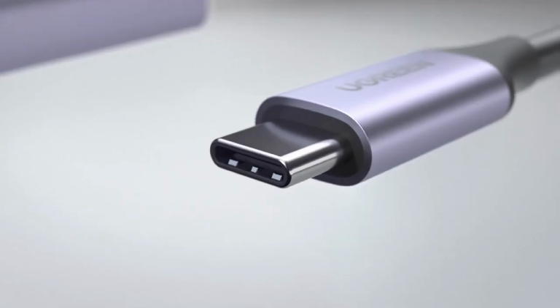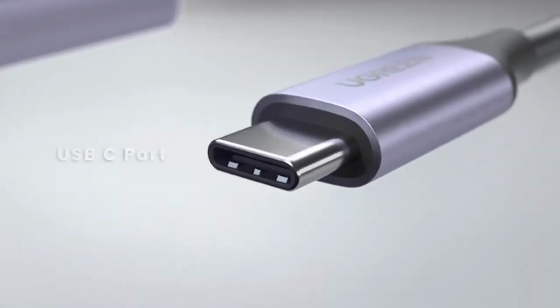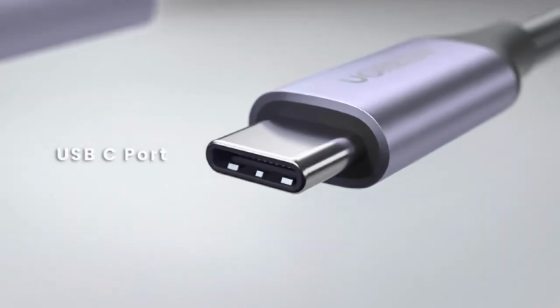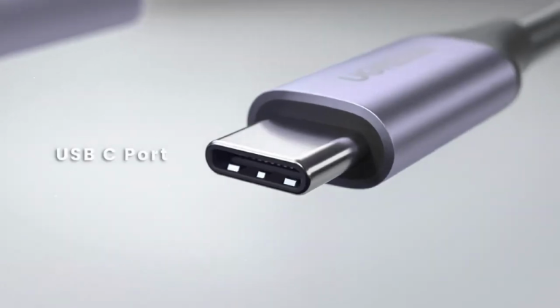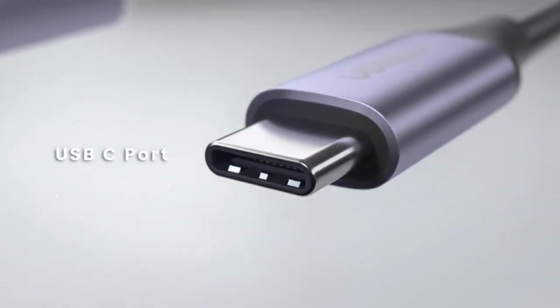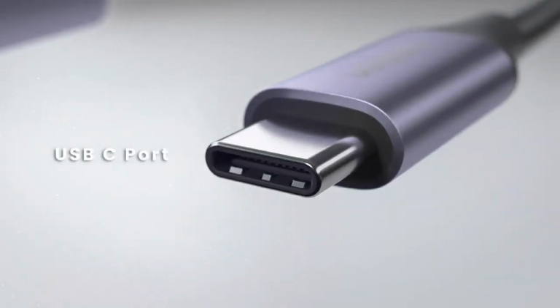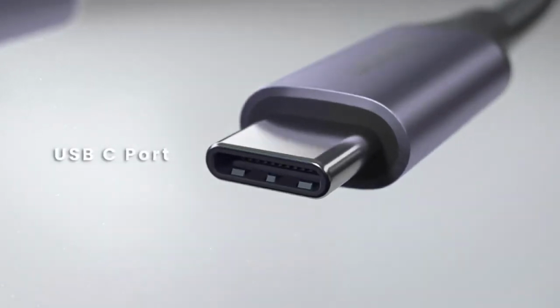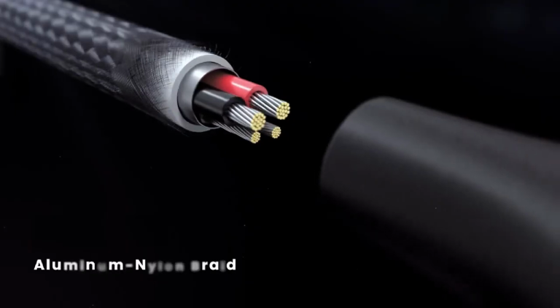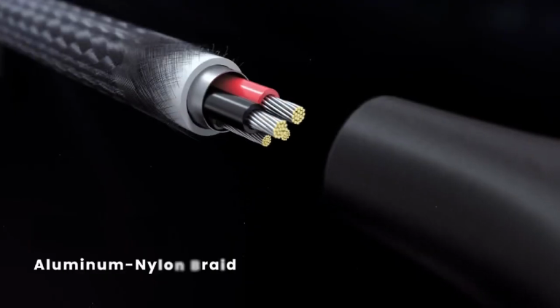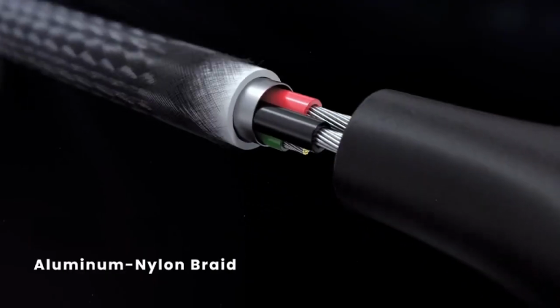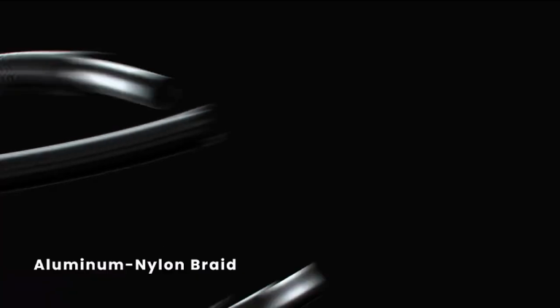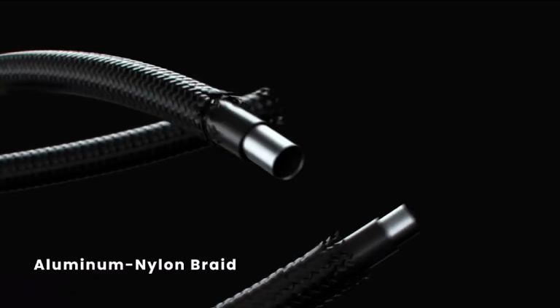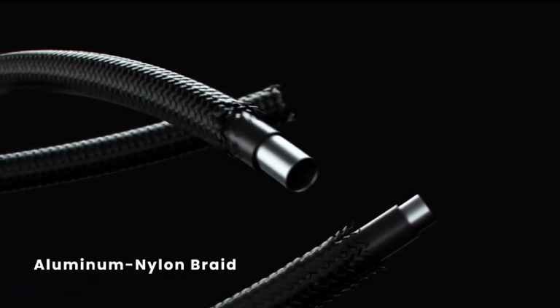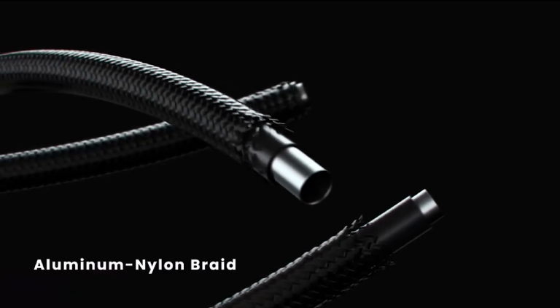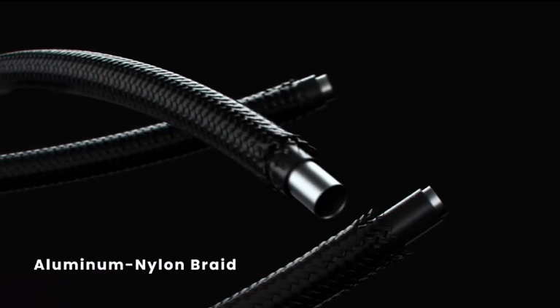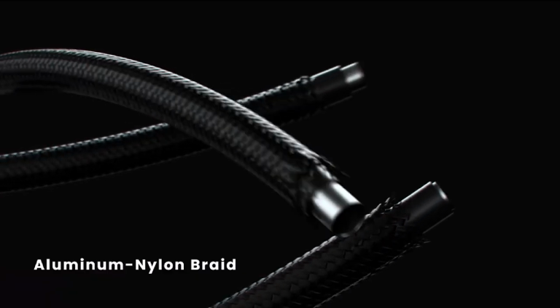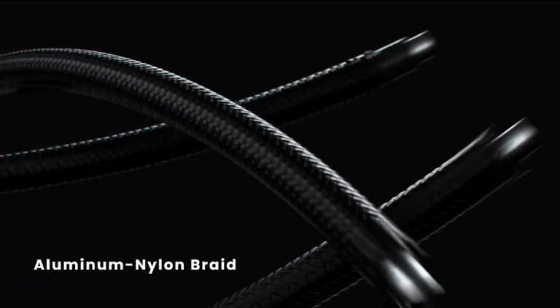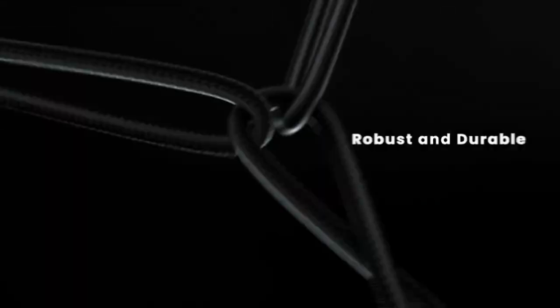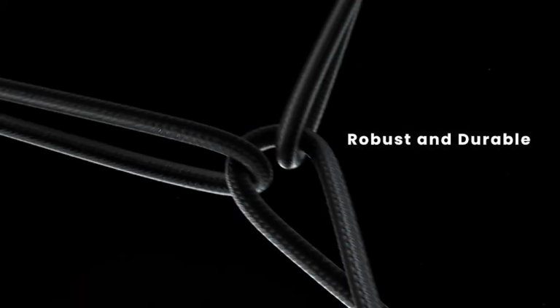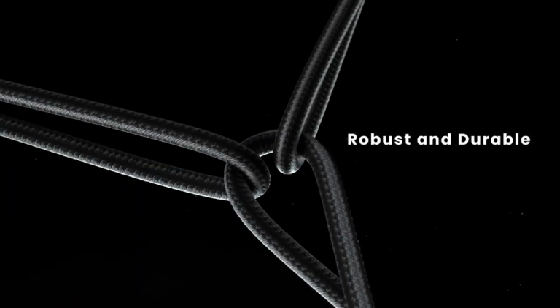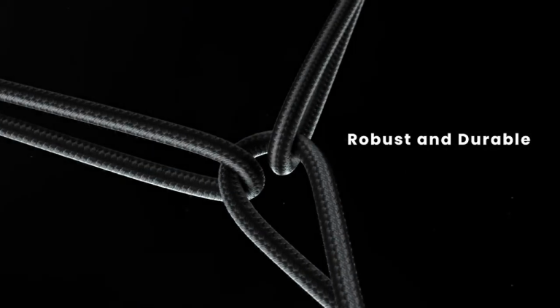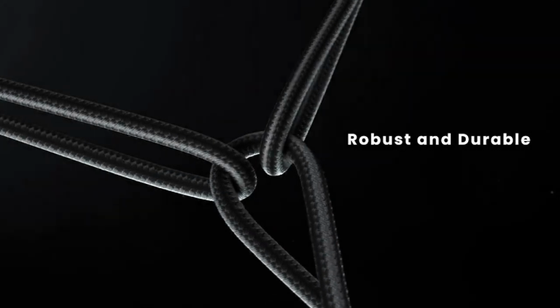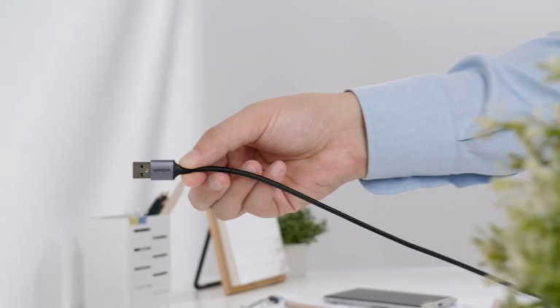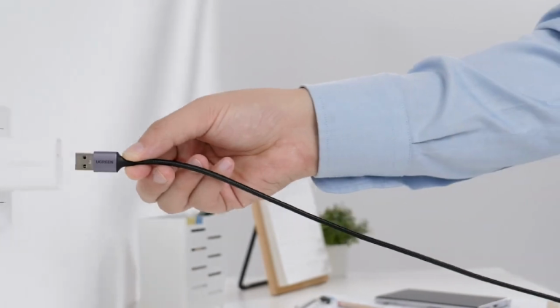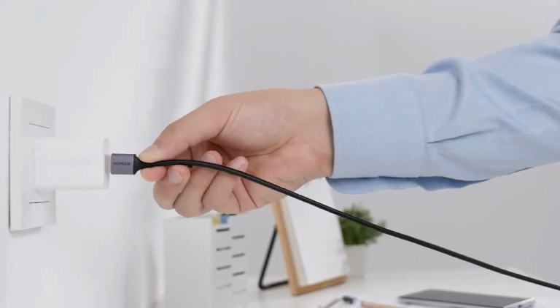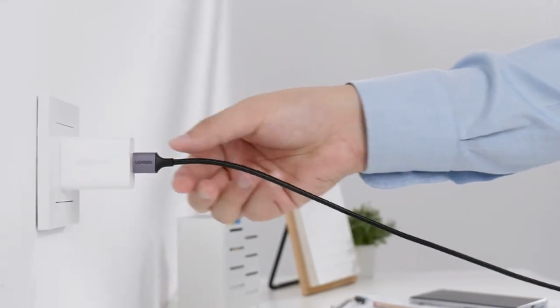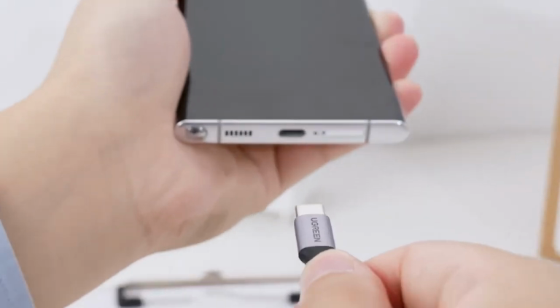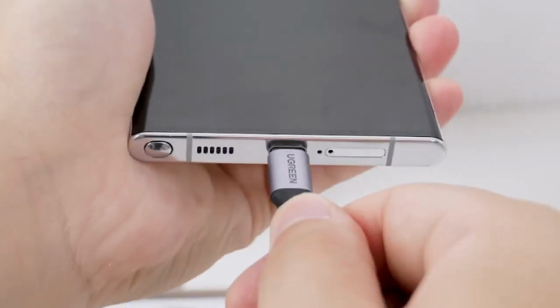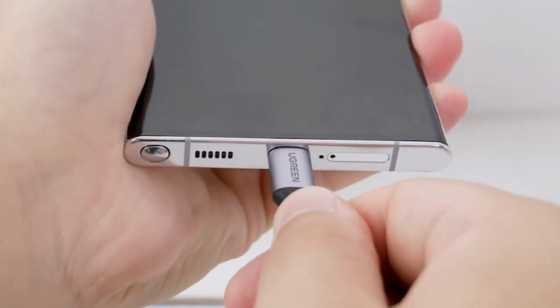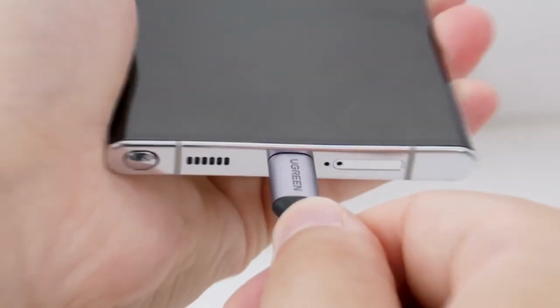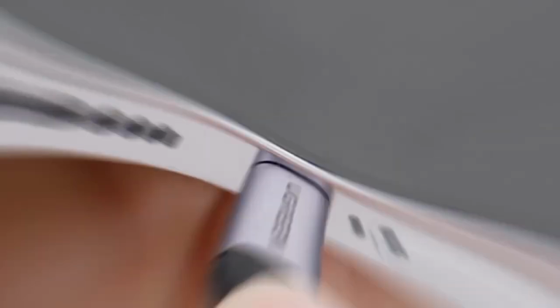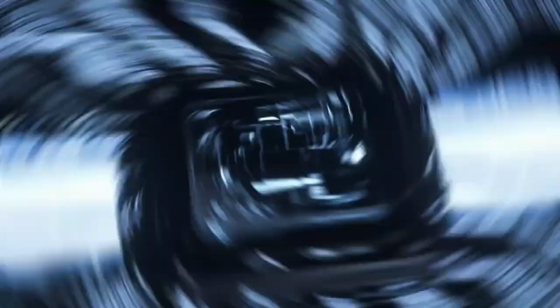To keep my accessories charged, I use braided USB-C cables from Ugreen and Scuff, which are more durable and longer than regular cables.